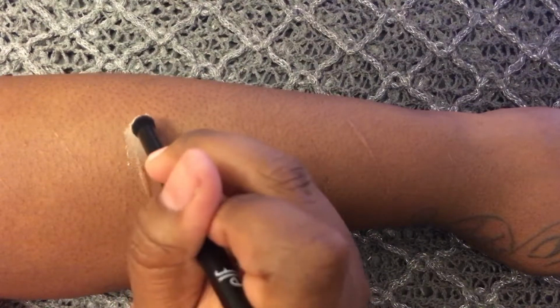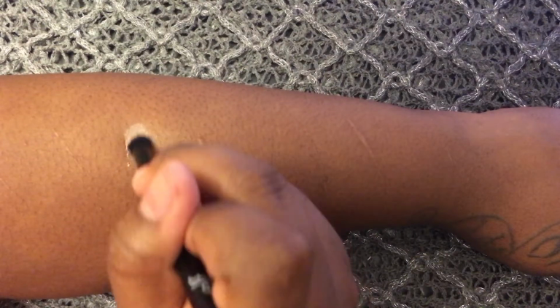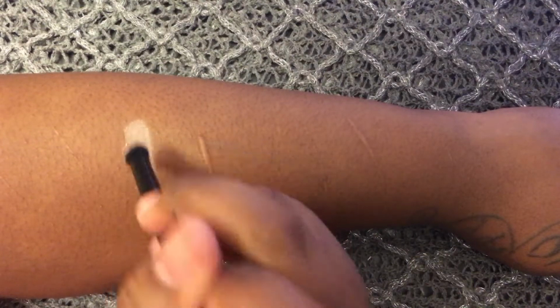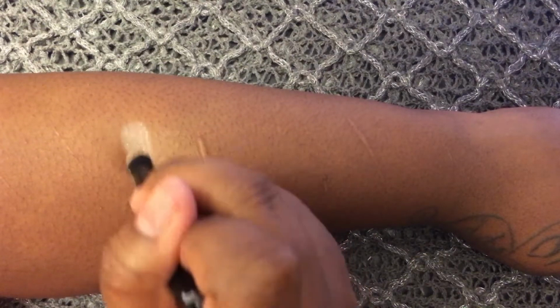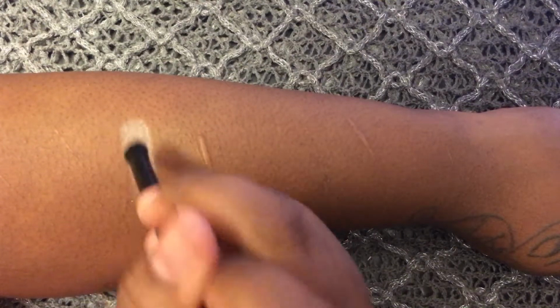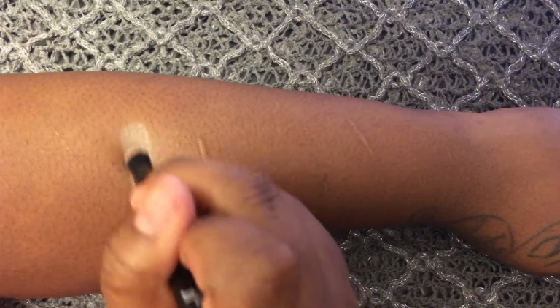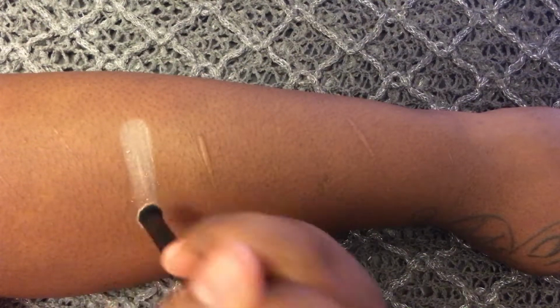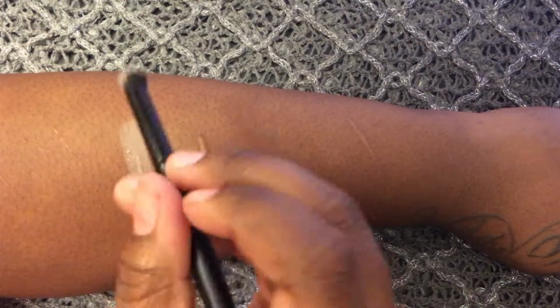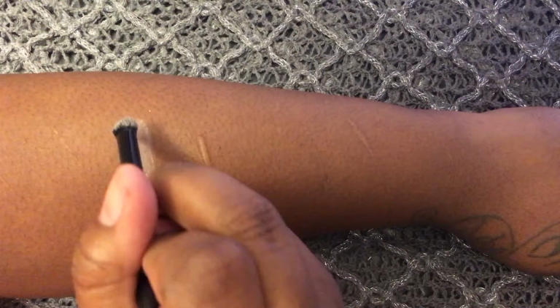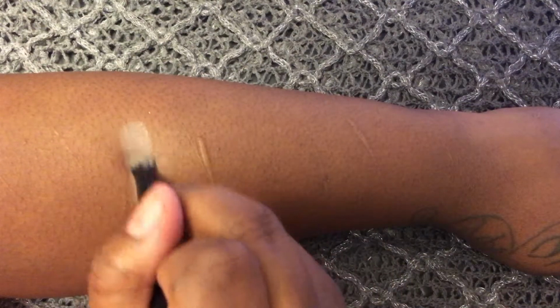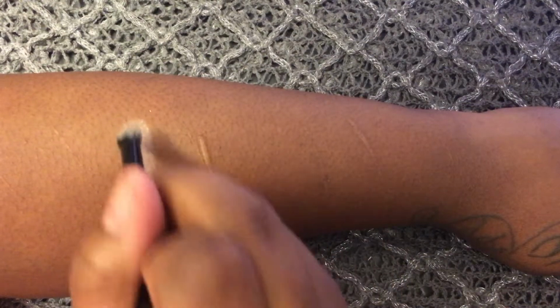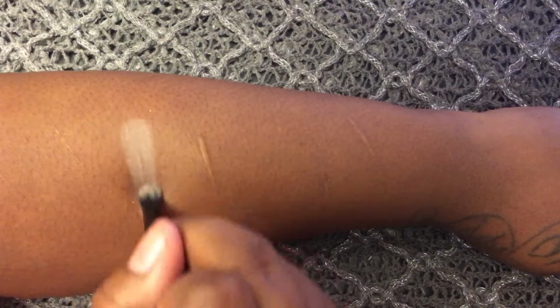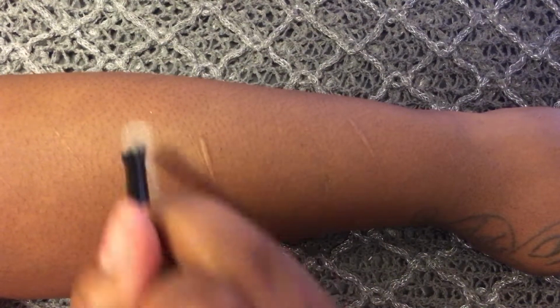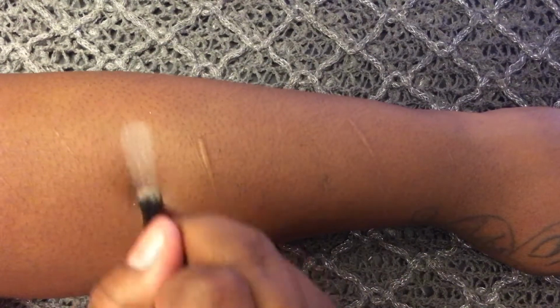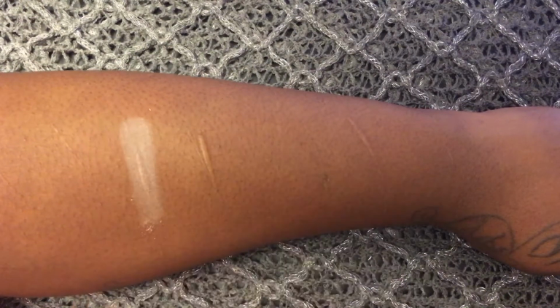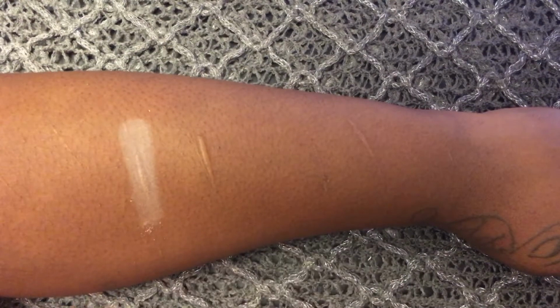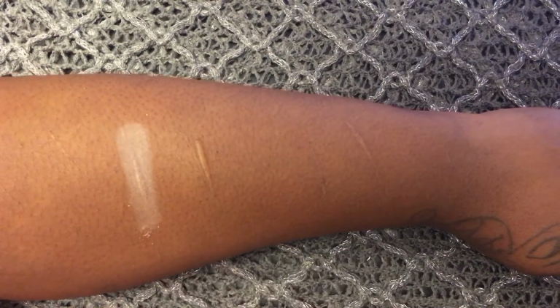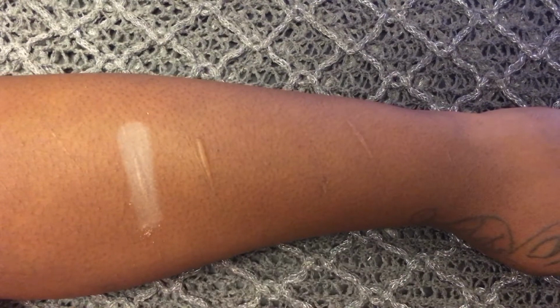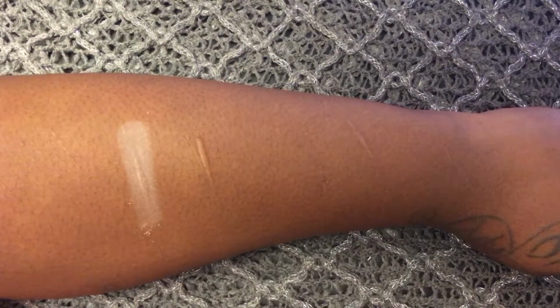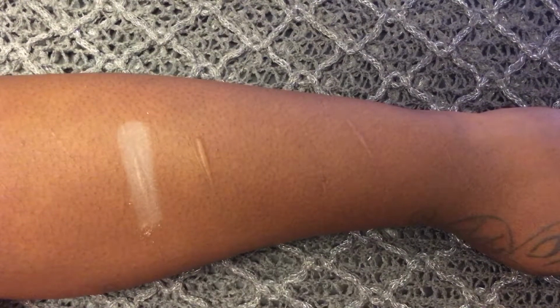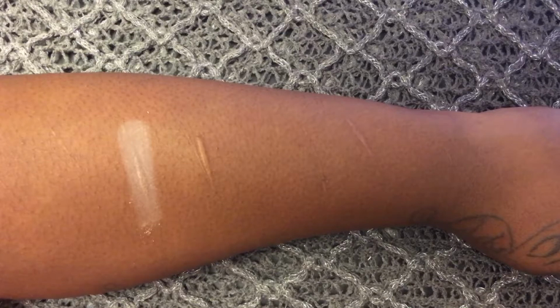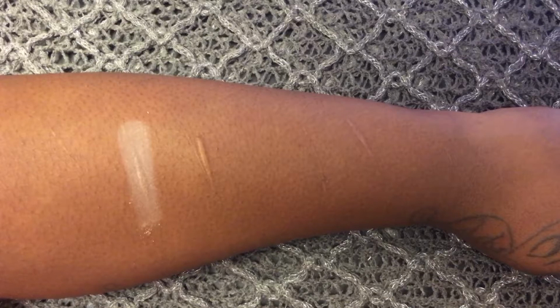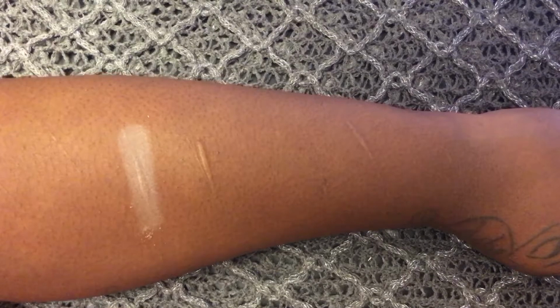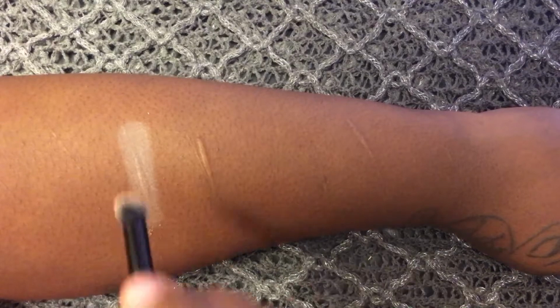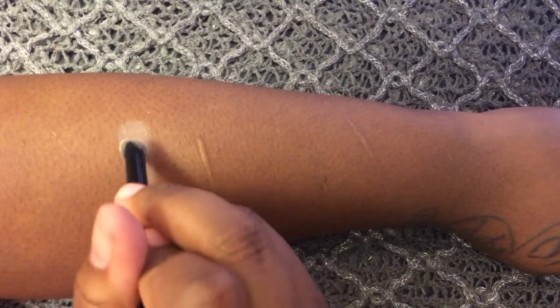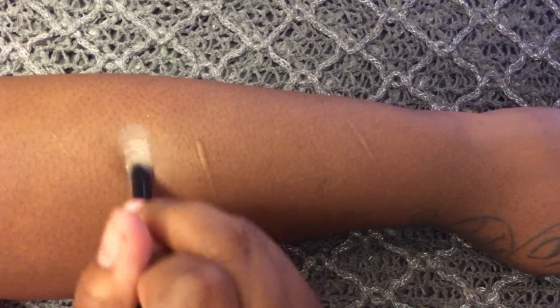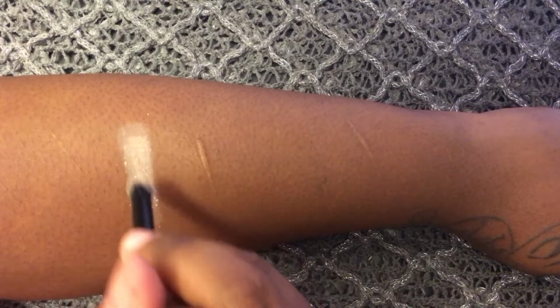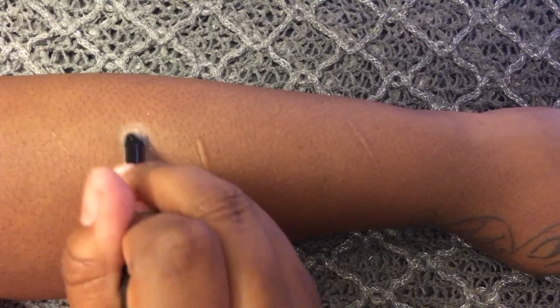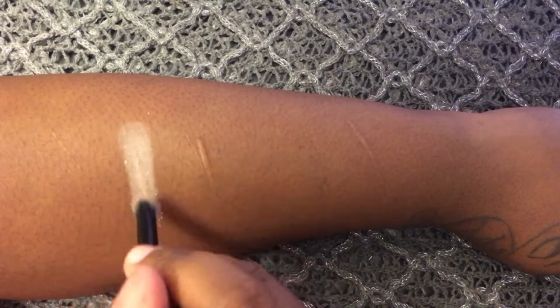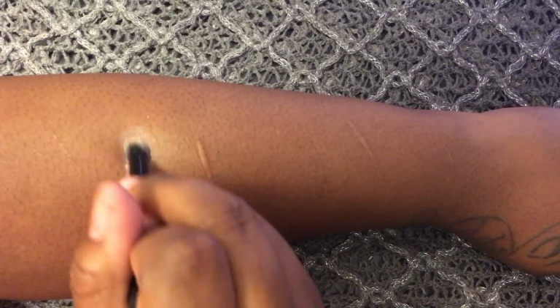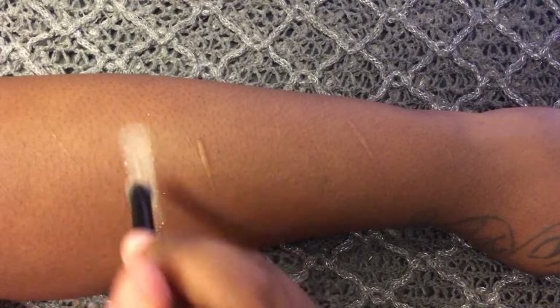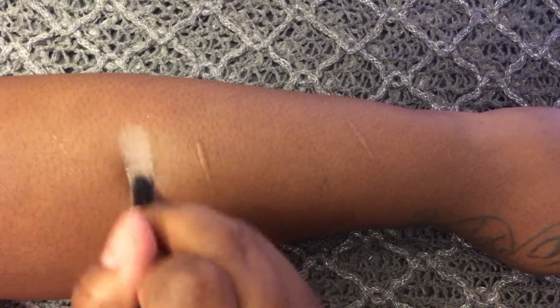The first color I'm going to be swatching is named Relaxed. It is described as a matte soft peach with warm undertones.